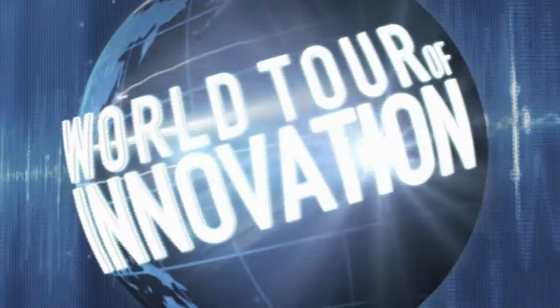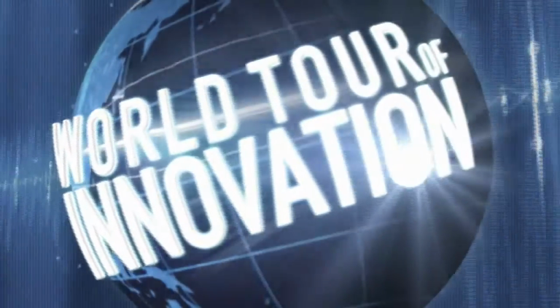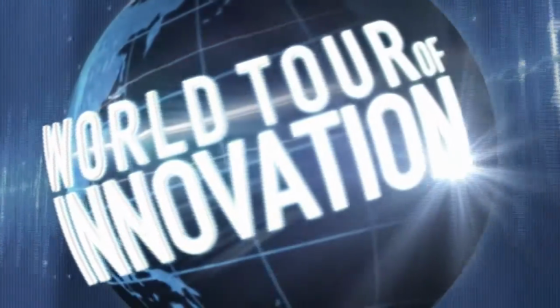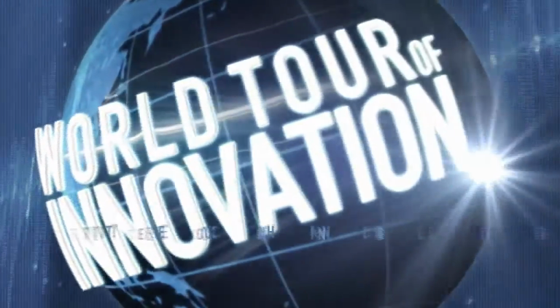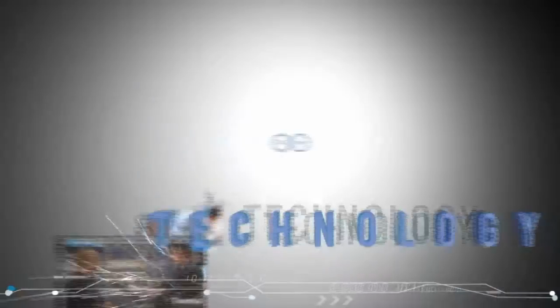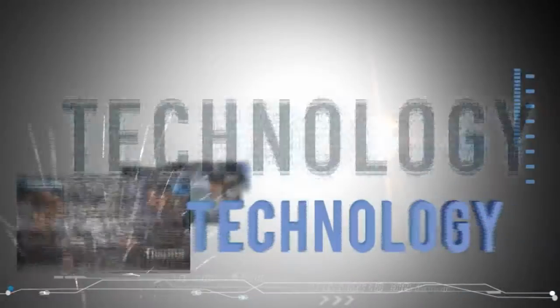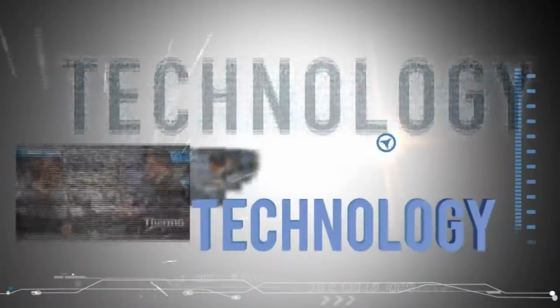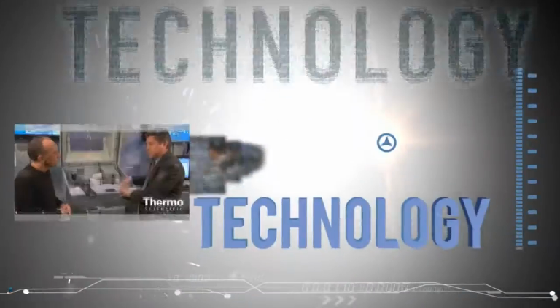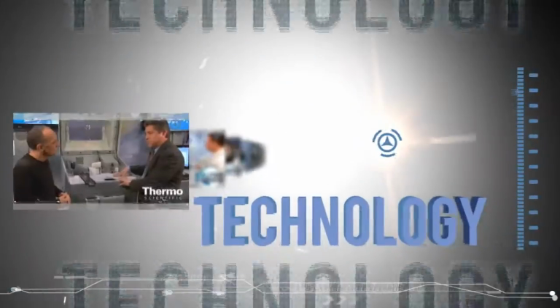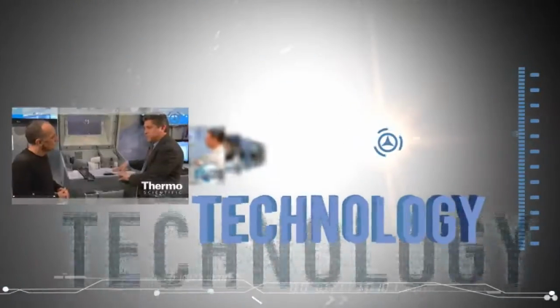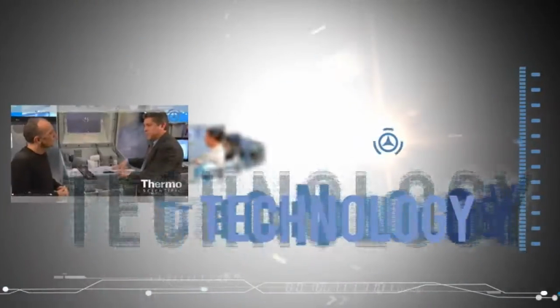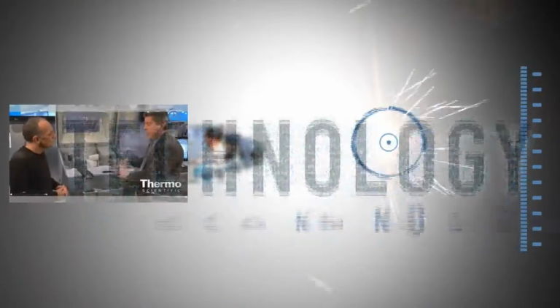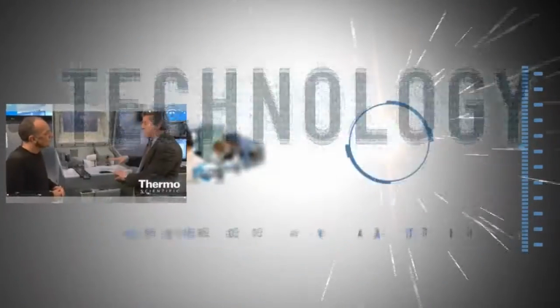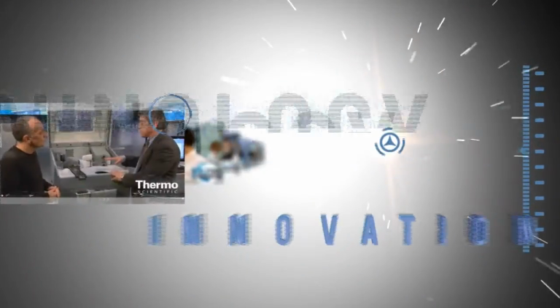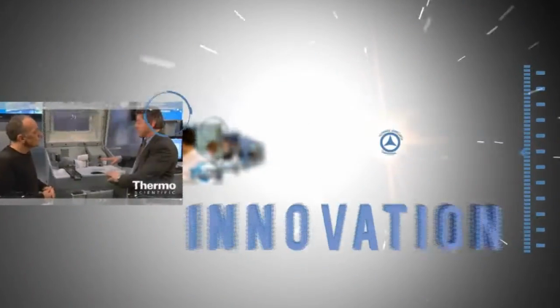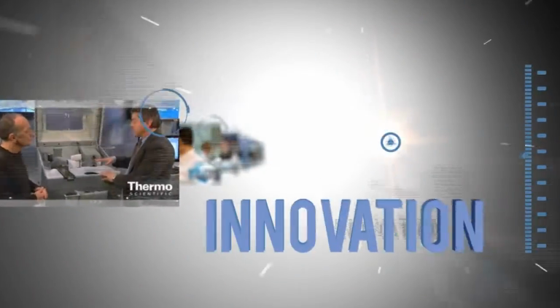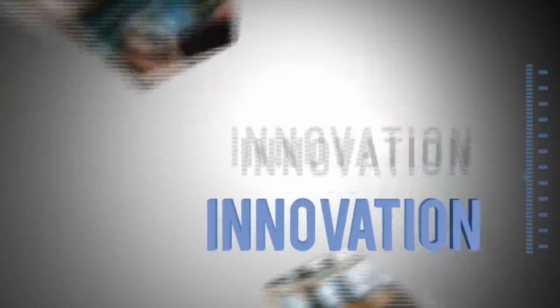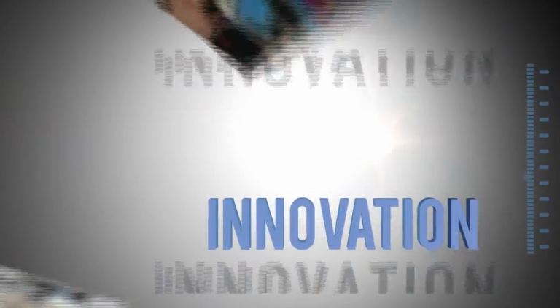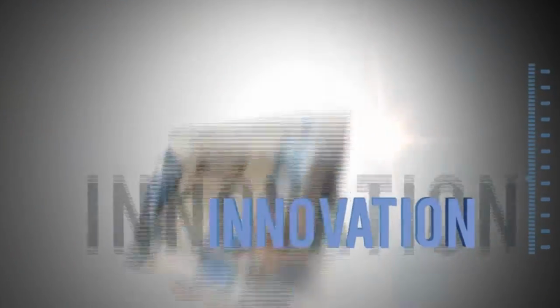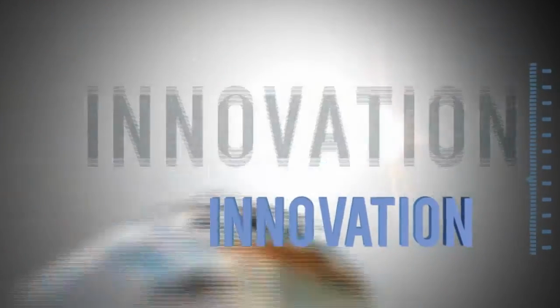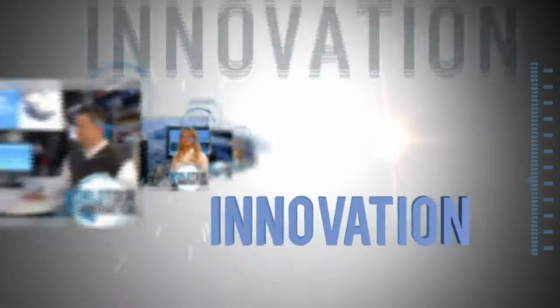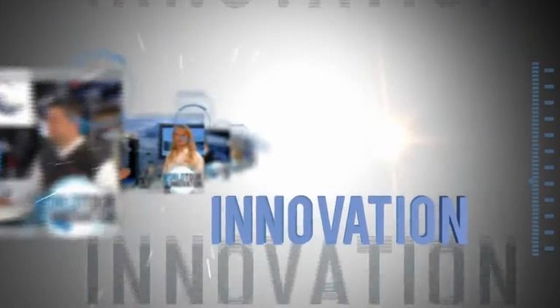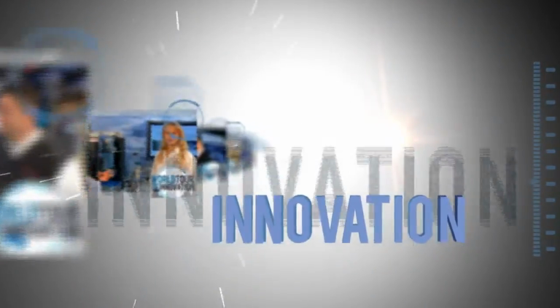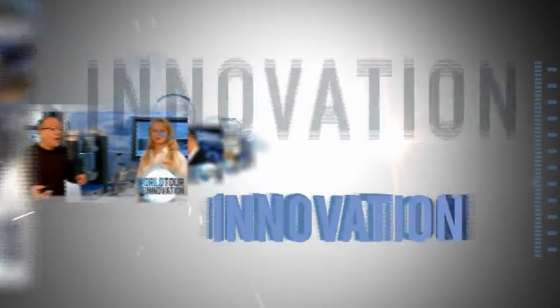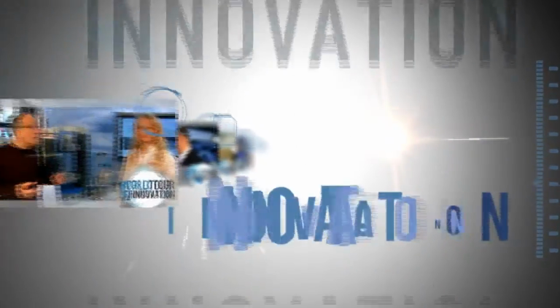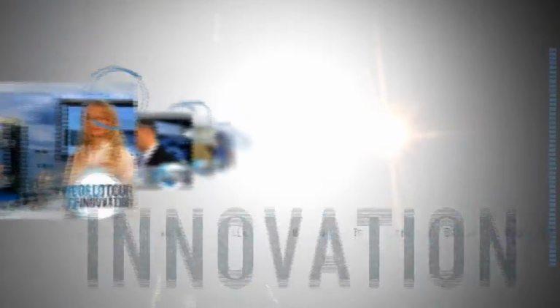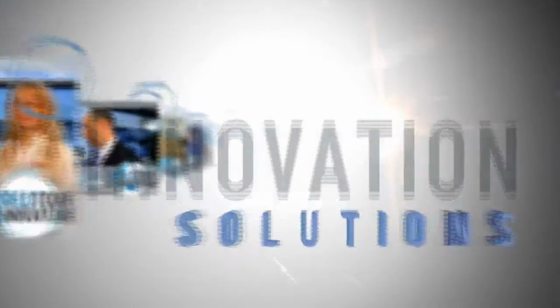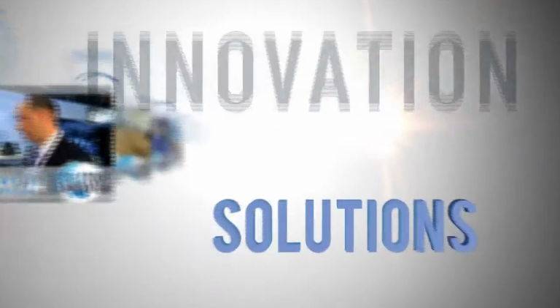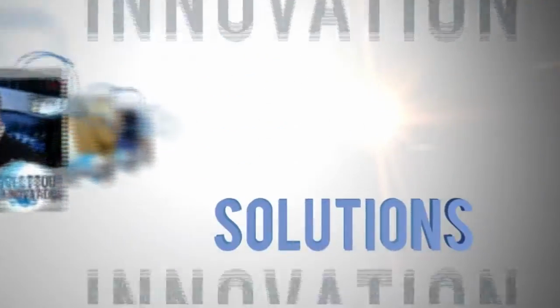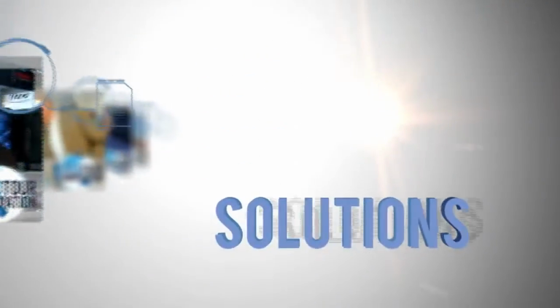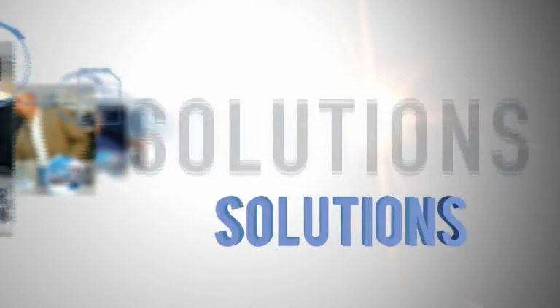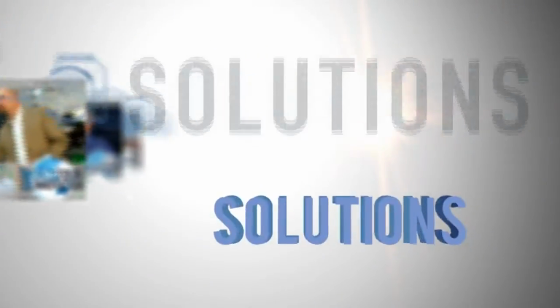Learn more at thermoscientific.com/trace1300.